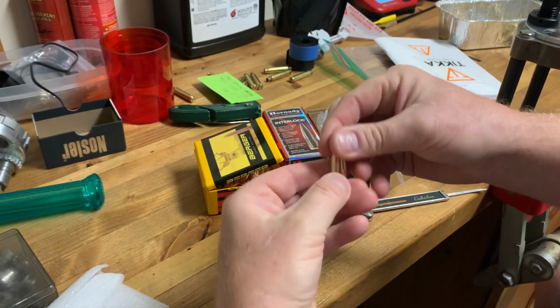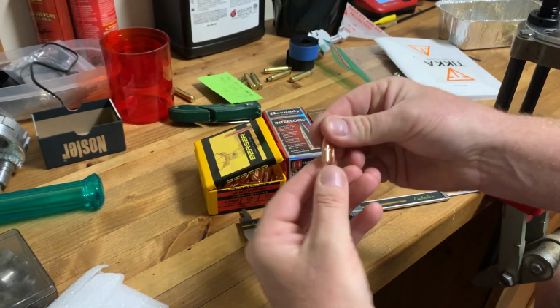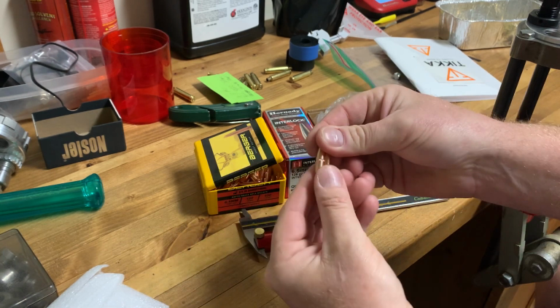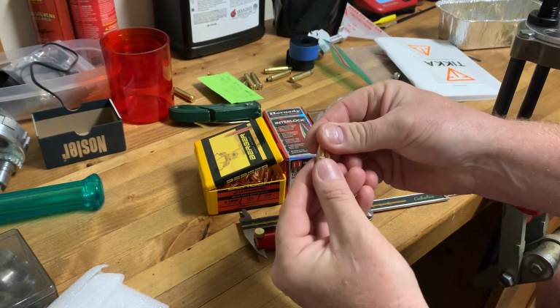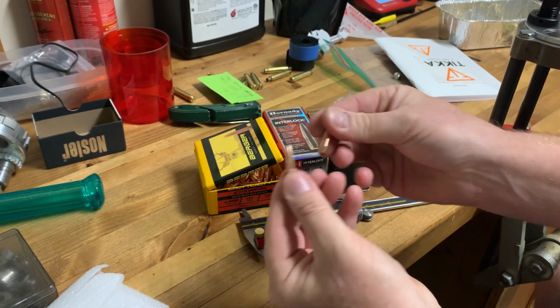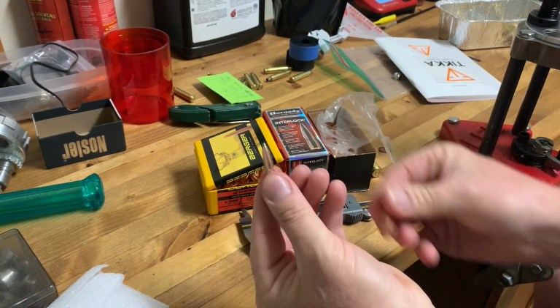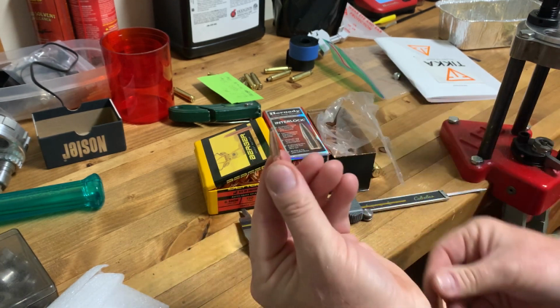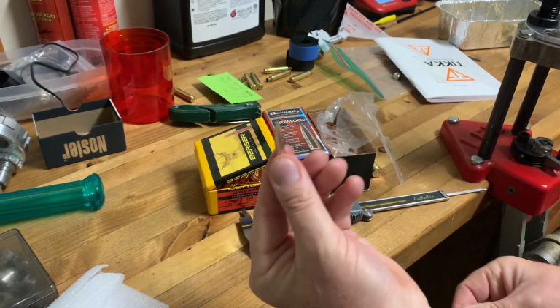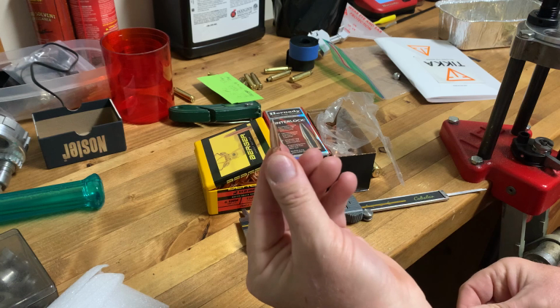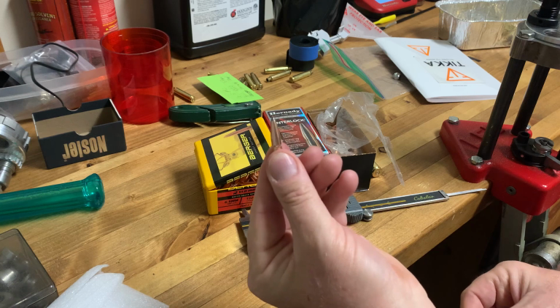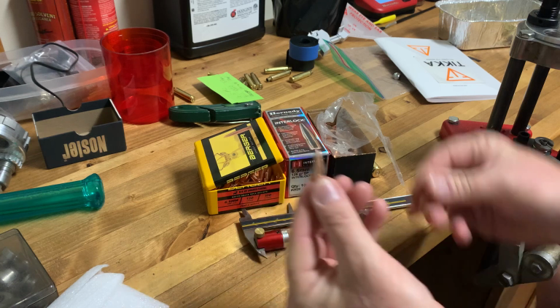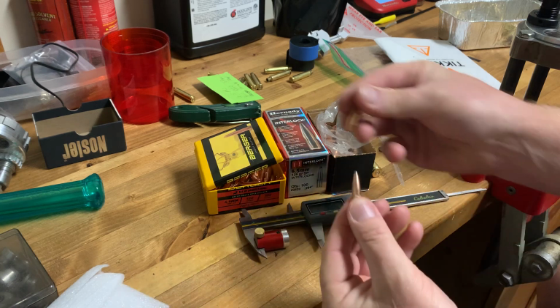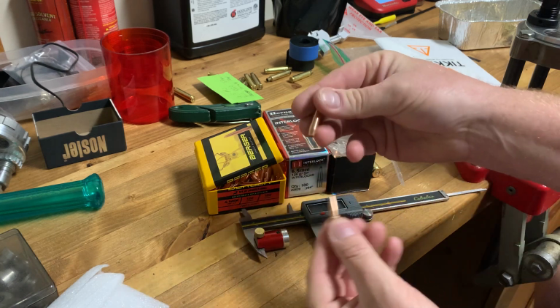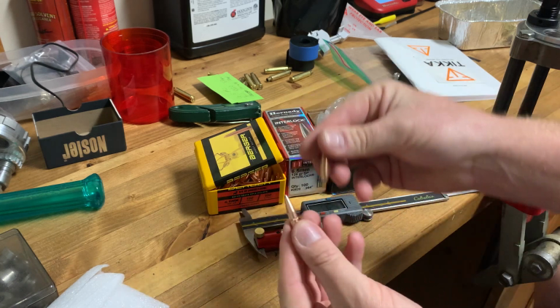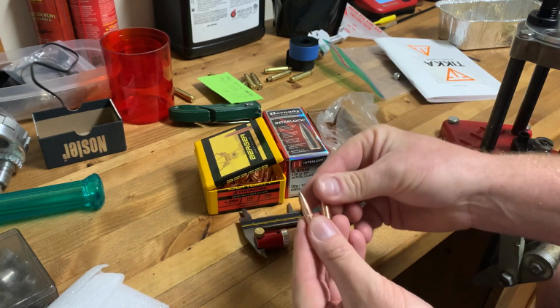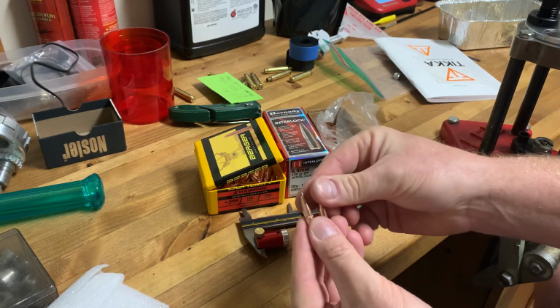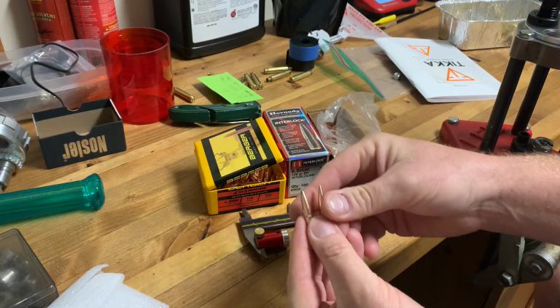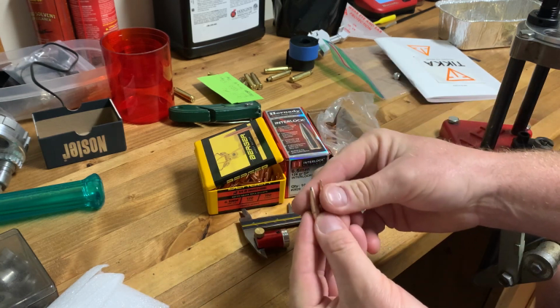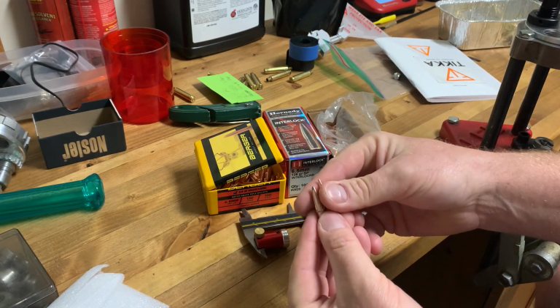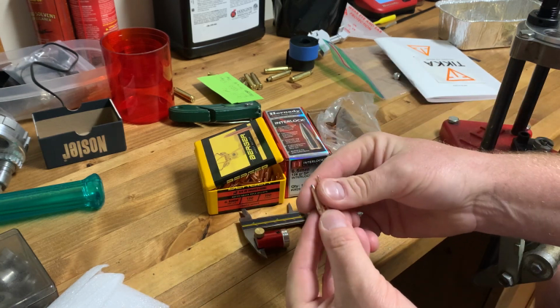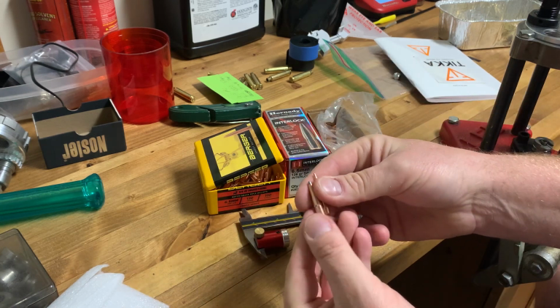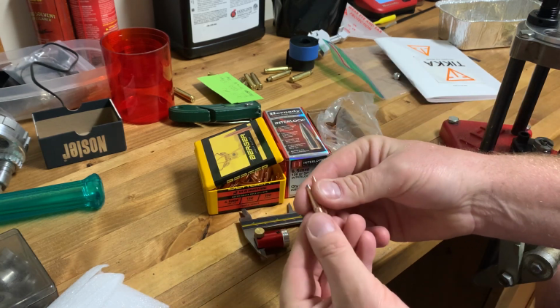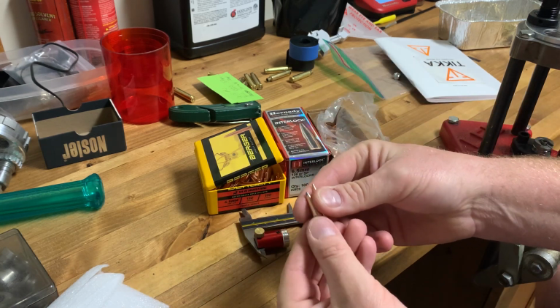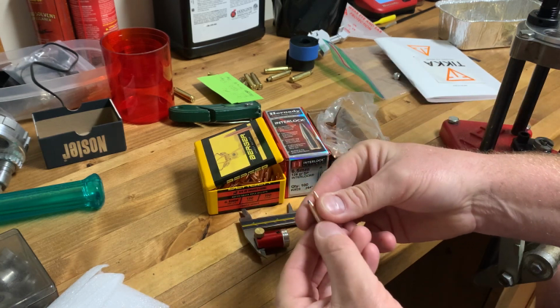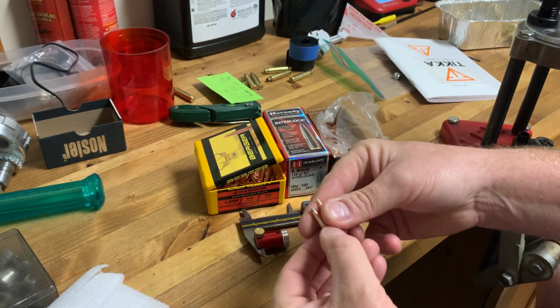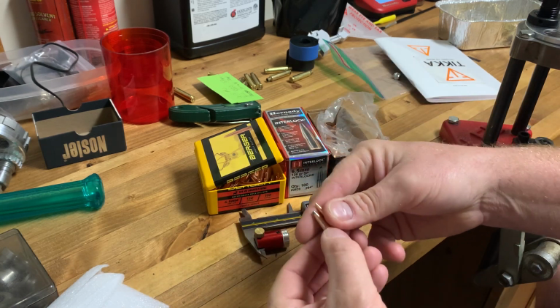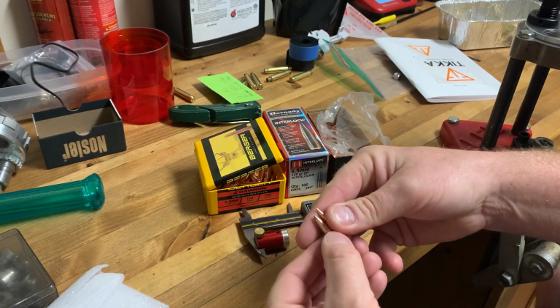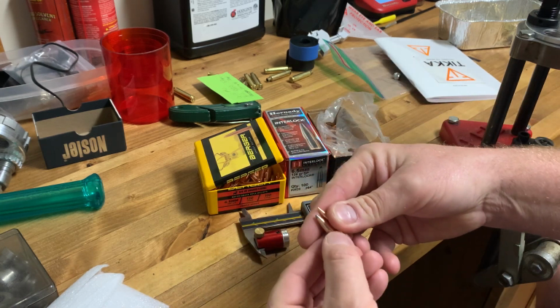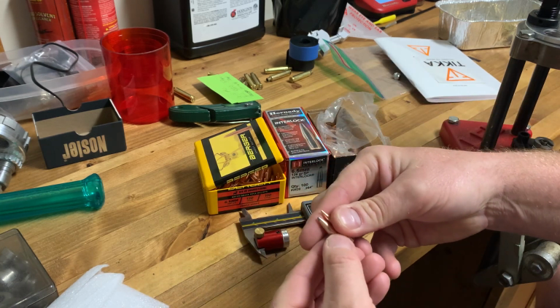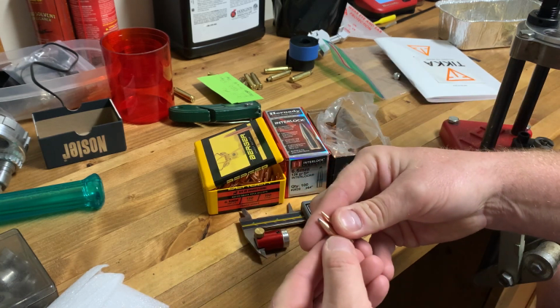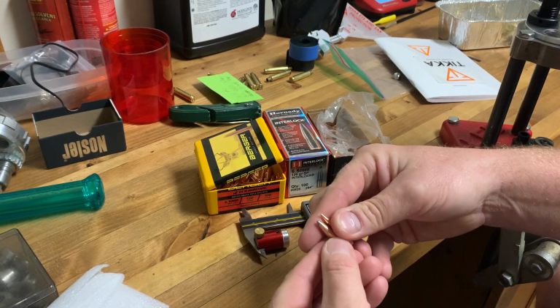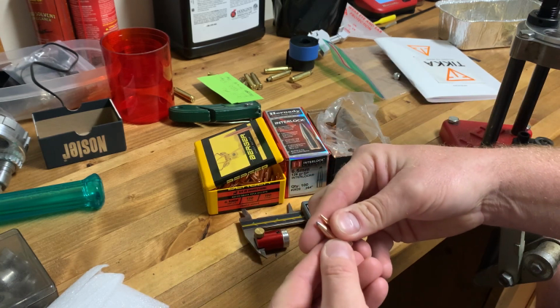If your gun likes a certain ogive depth and you seat these two bullets to the same overall length, it just isn't going to work. If you've been running one bullet and you switch to the other and seat them to the same overall length, the ogive position will be completely different.